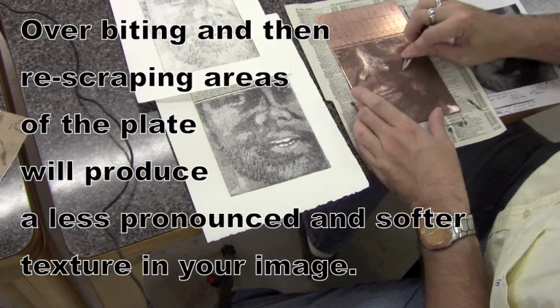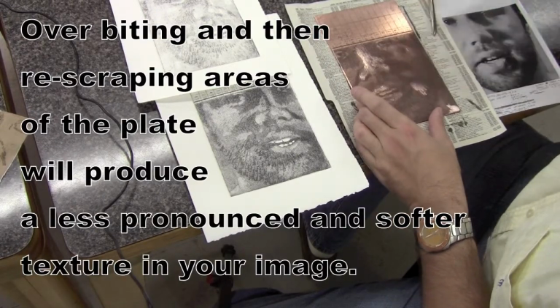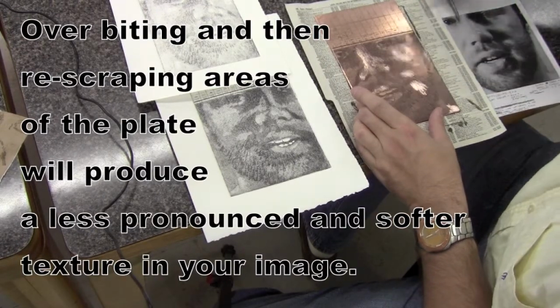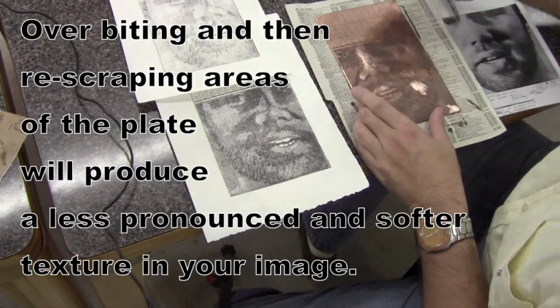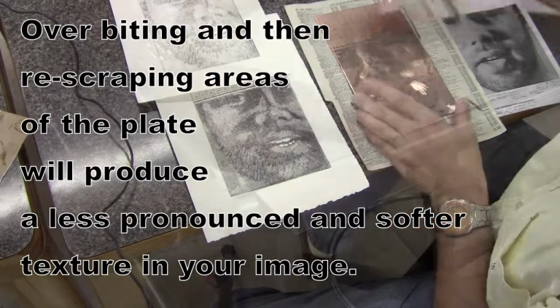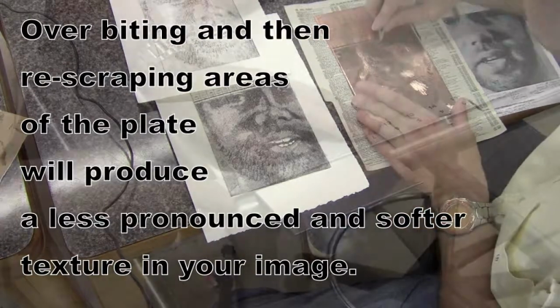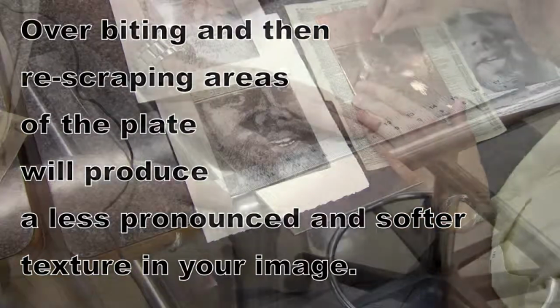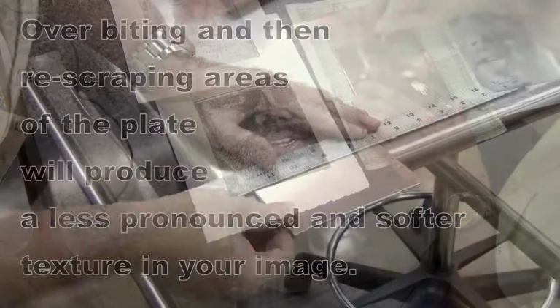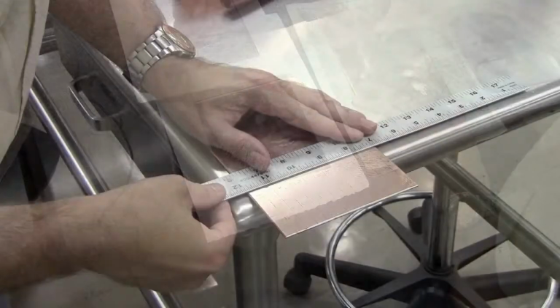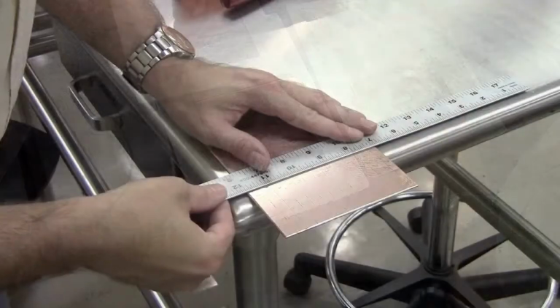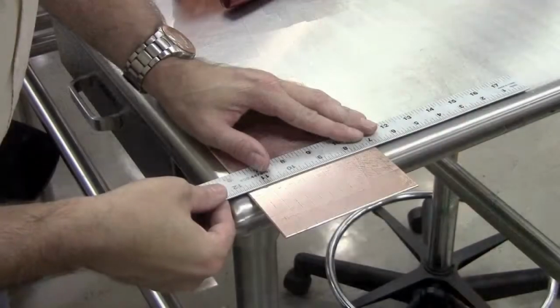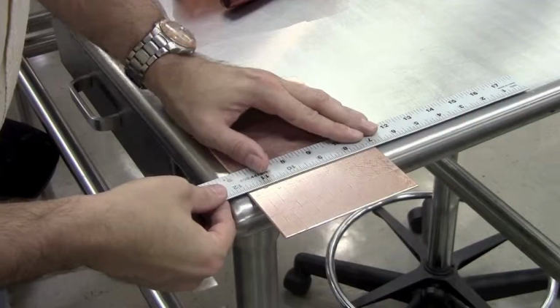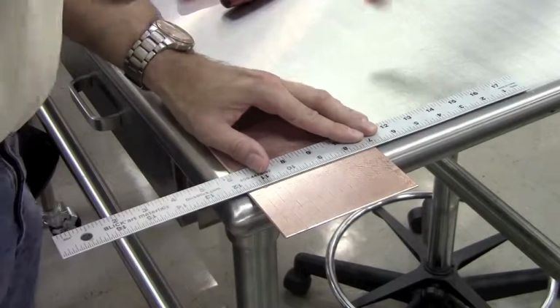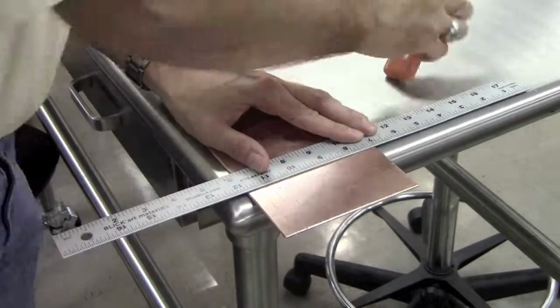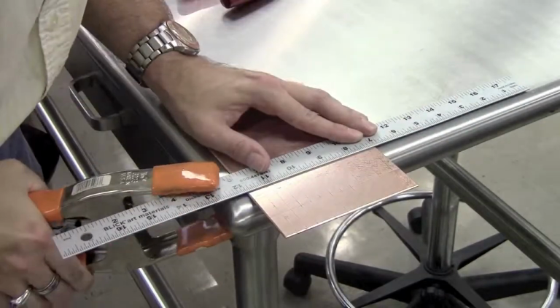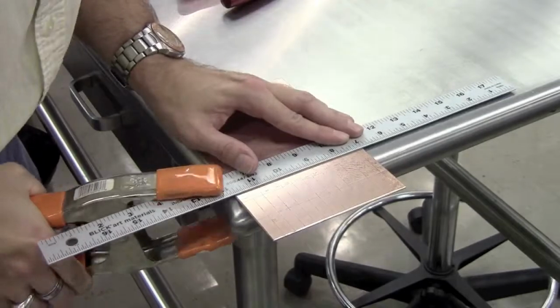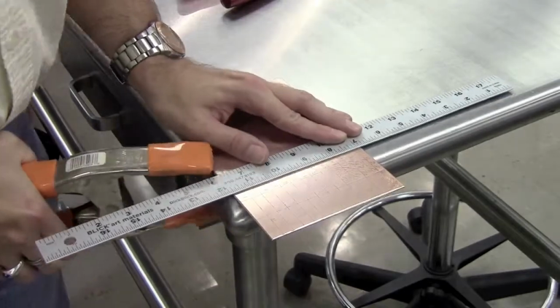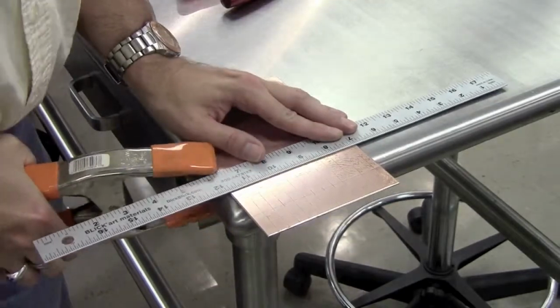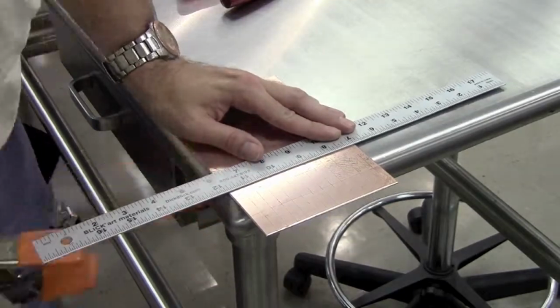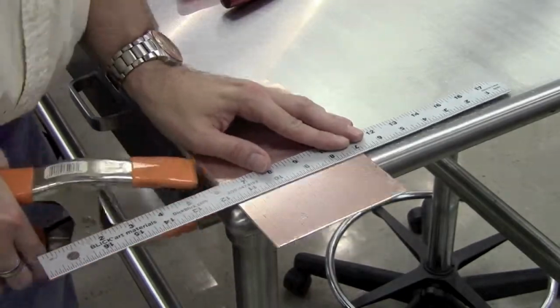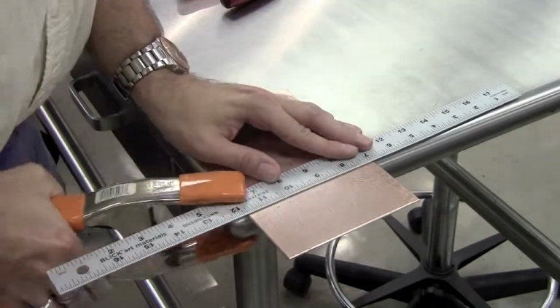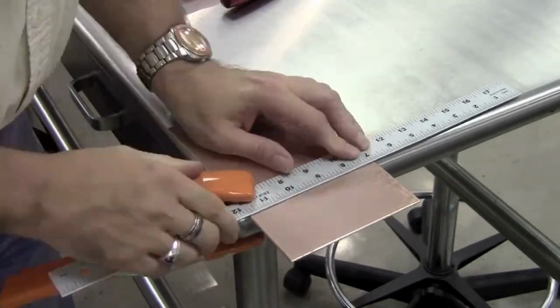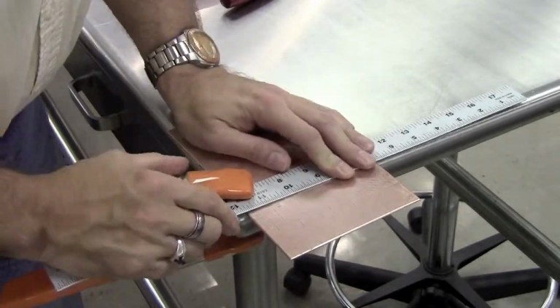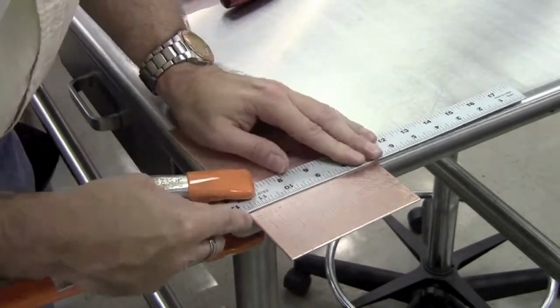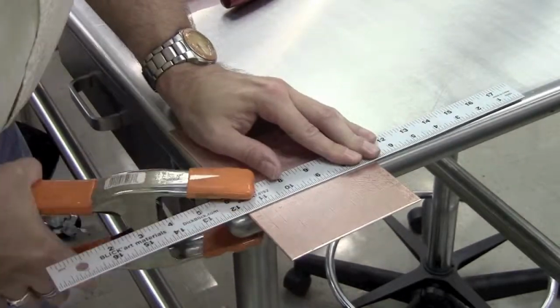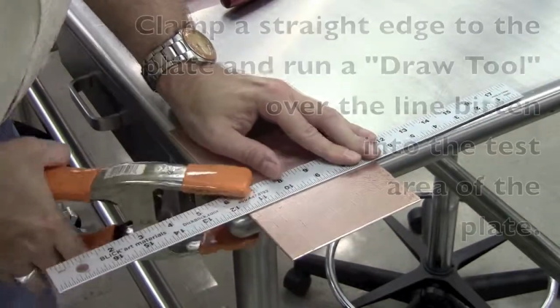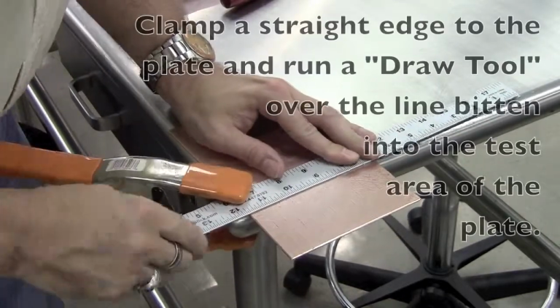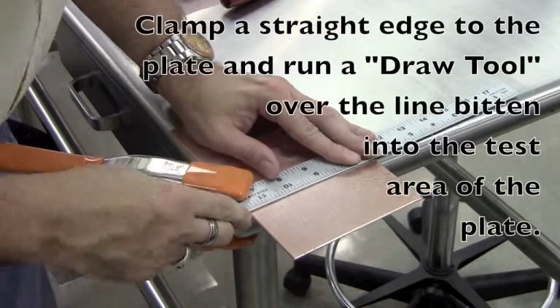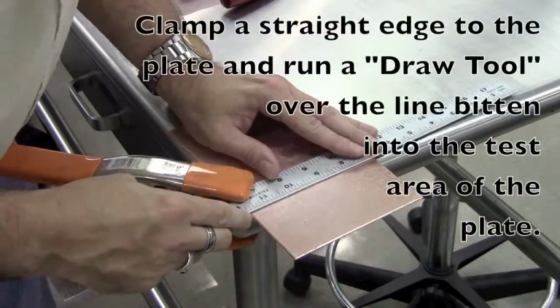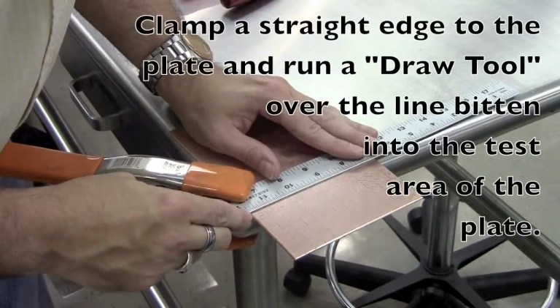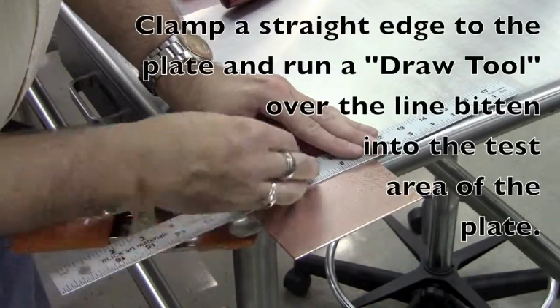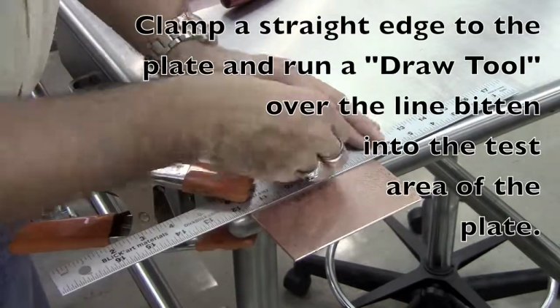I keep over-printing the same areas because I will get less of a pronounced texture from the fabric with them.